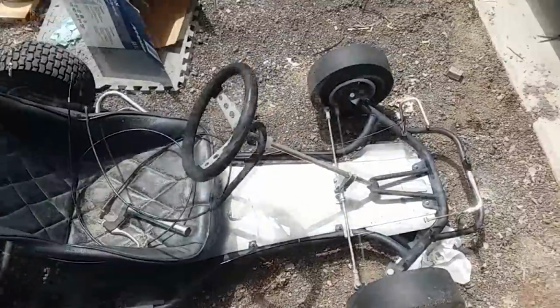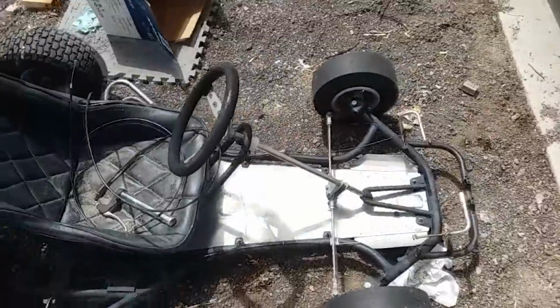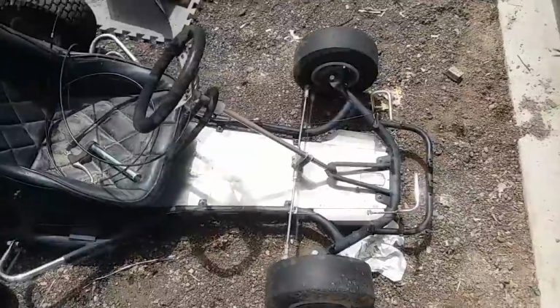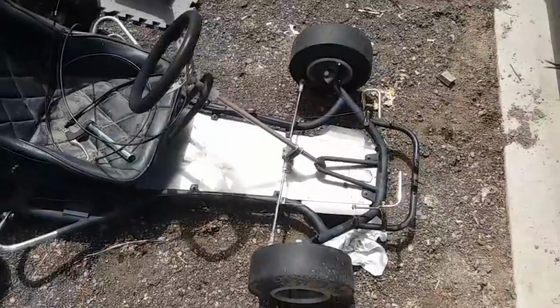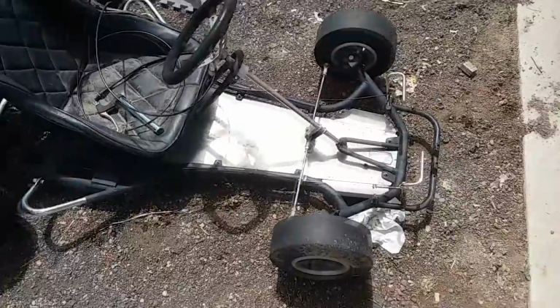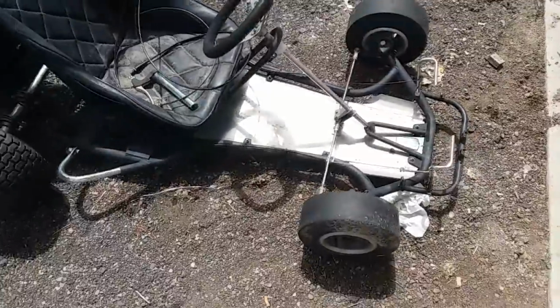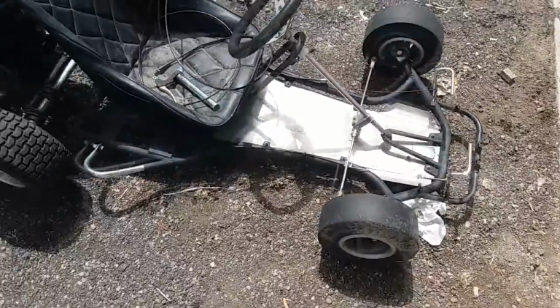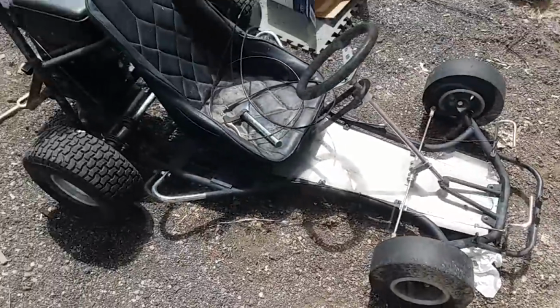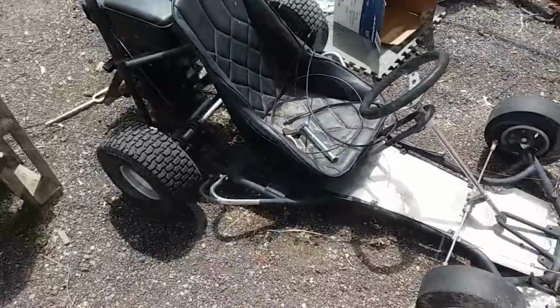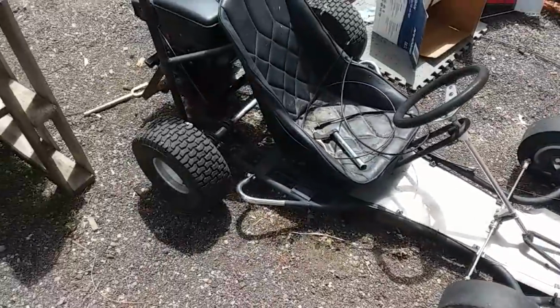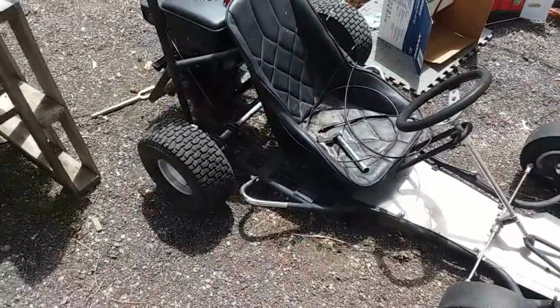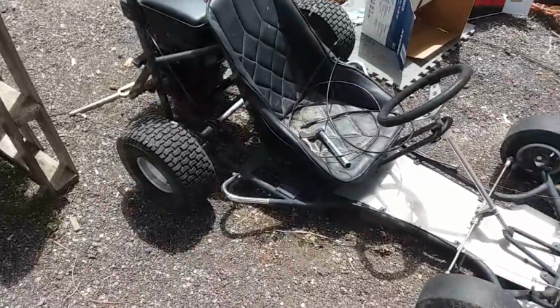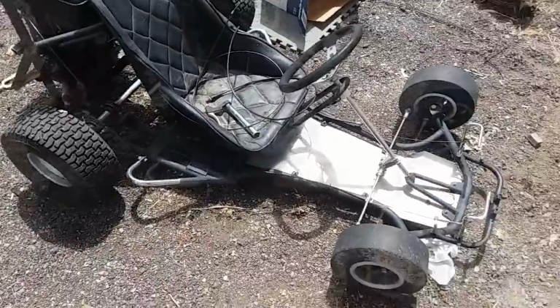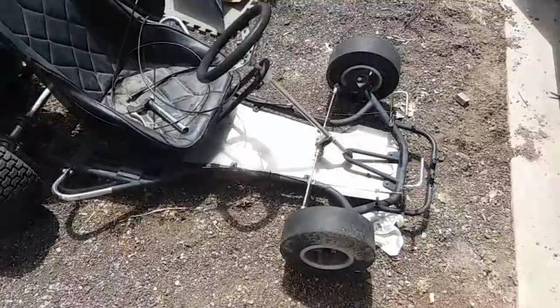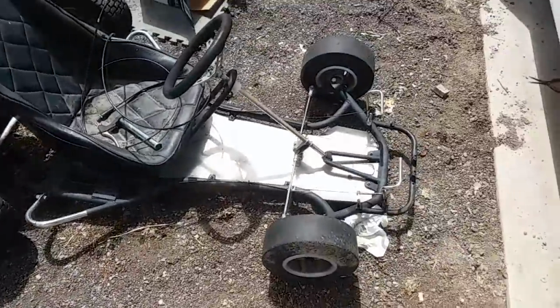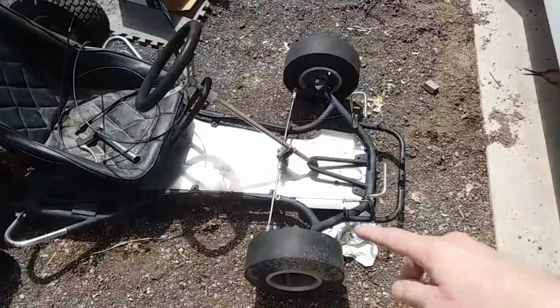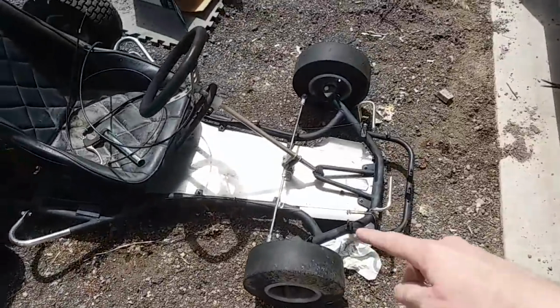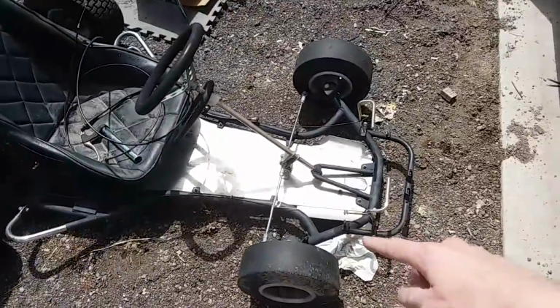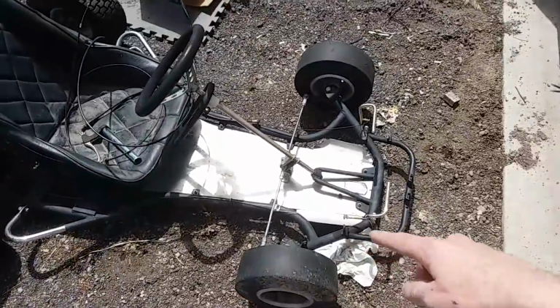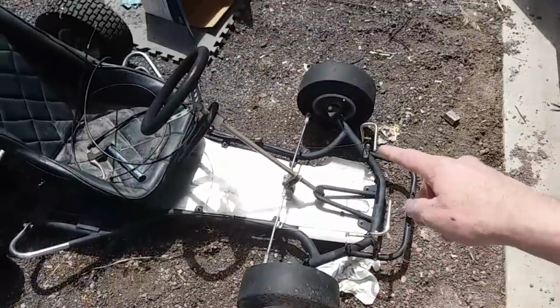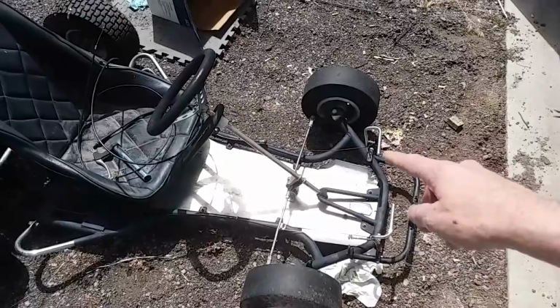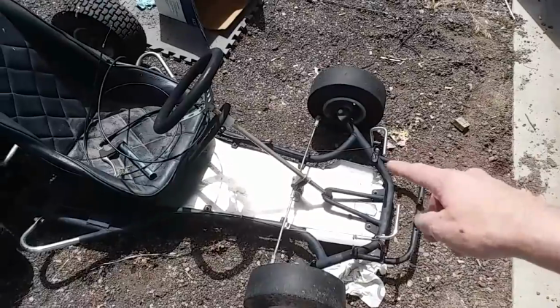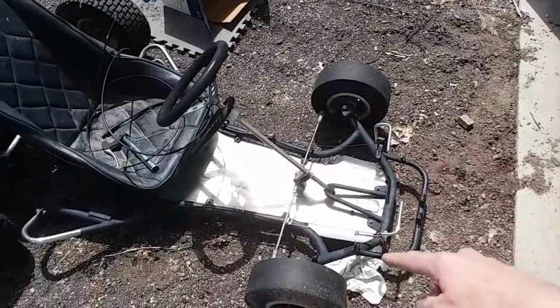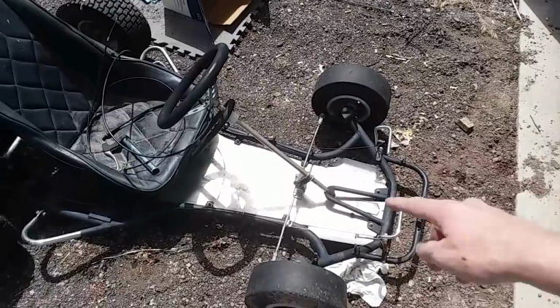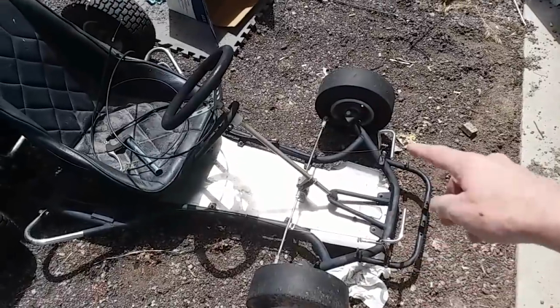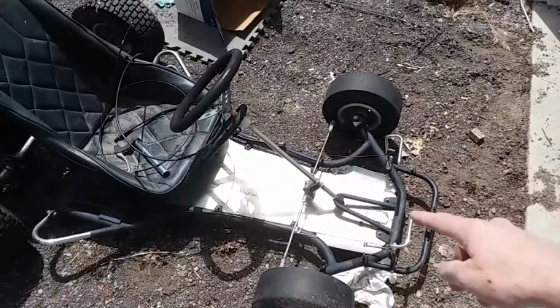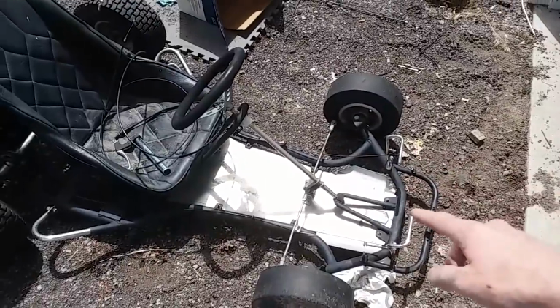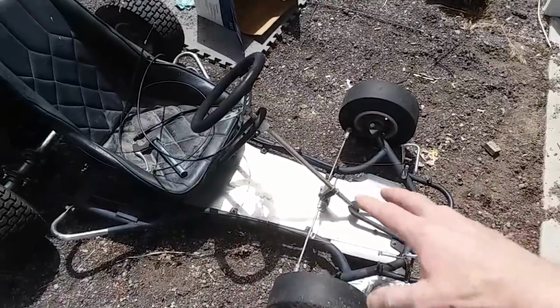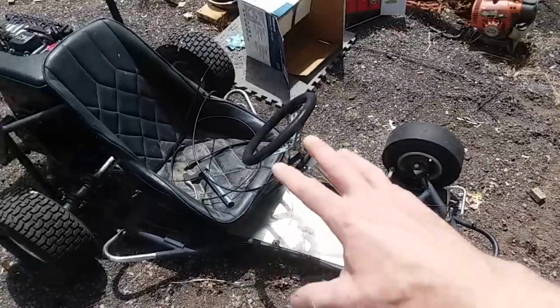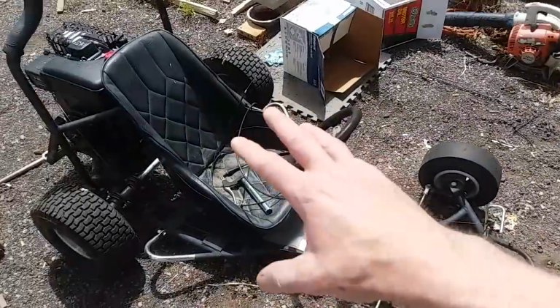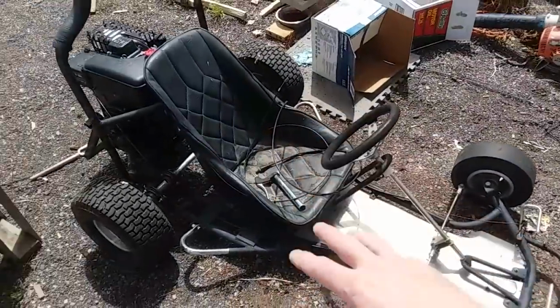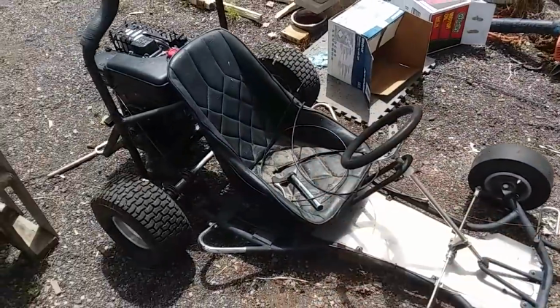This cart right here is pretty much done. I just have to mess around with the foot pedals a little bit, but other than that, it's done.